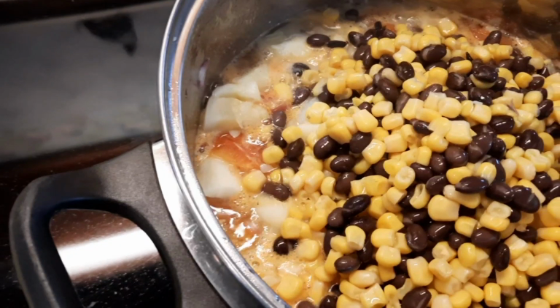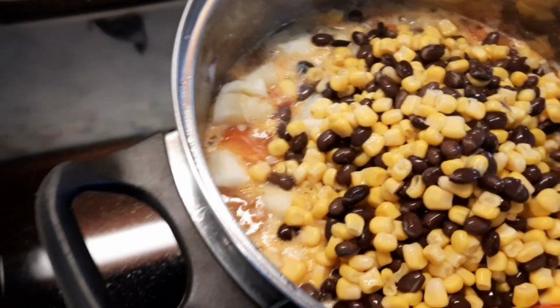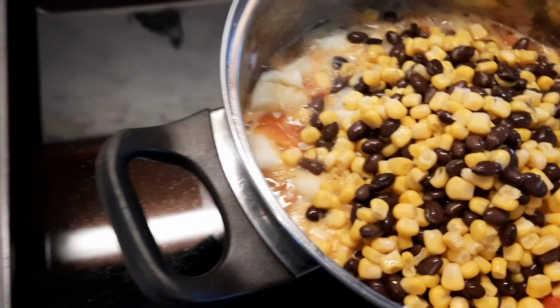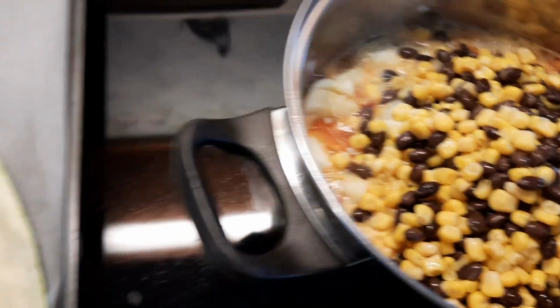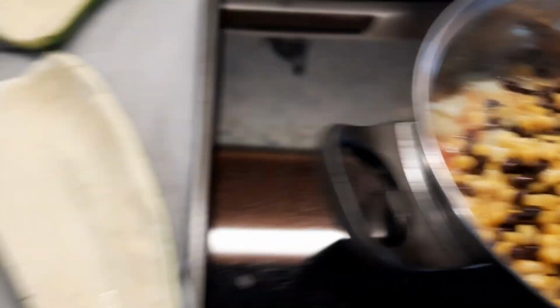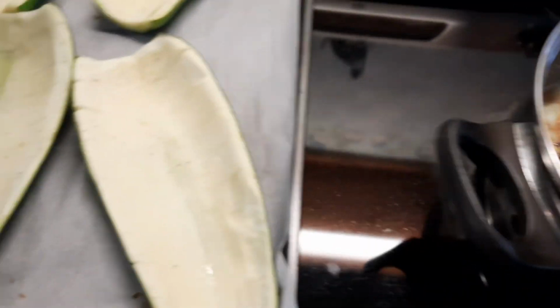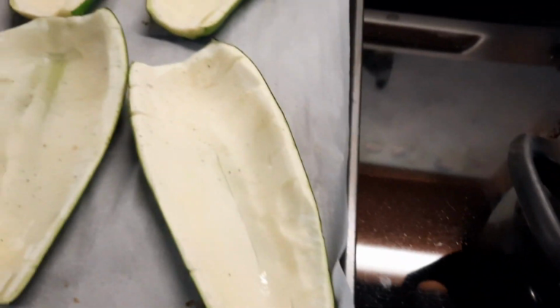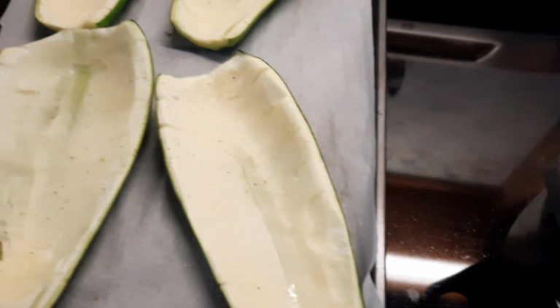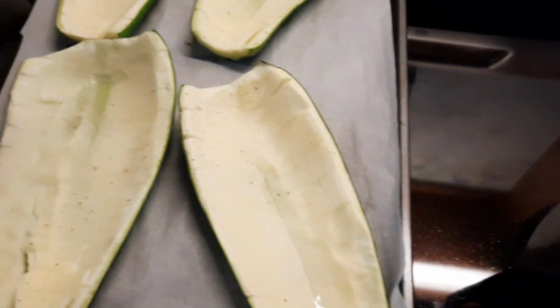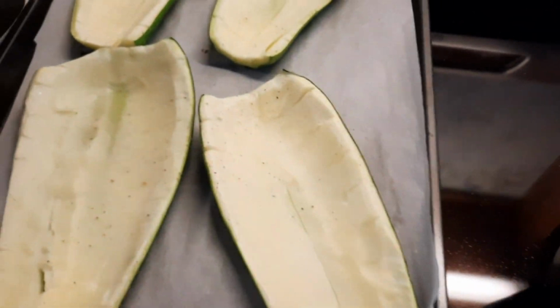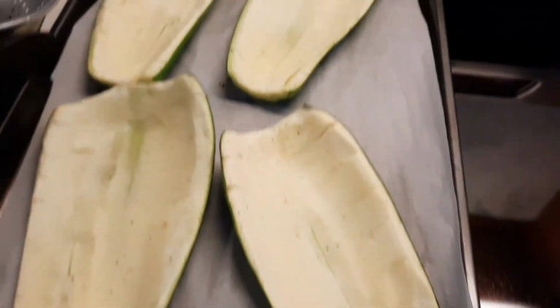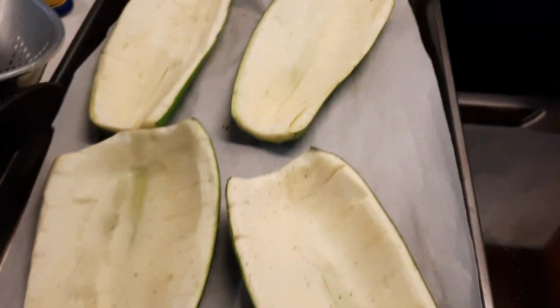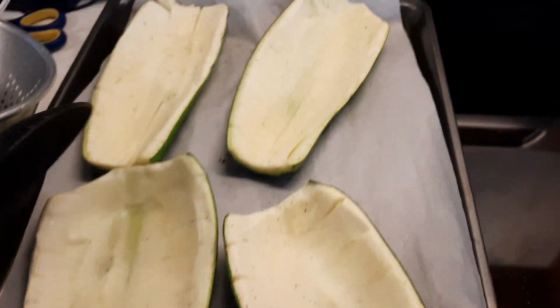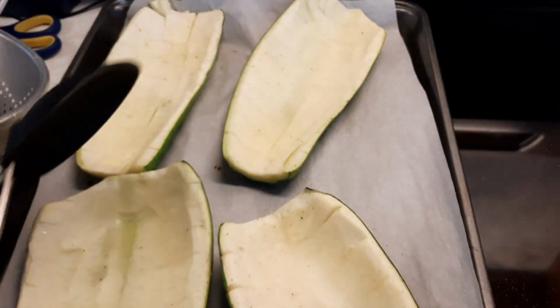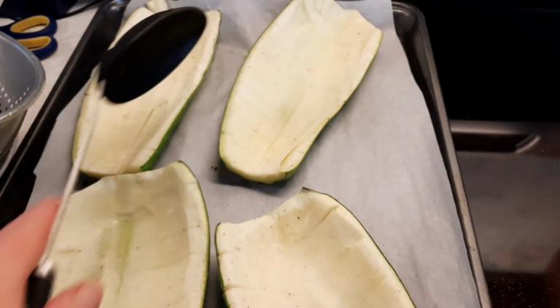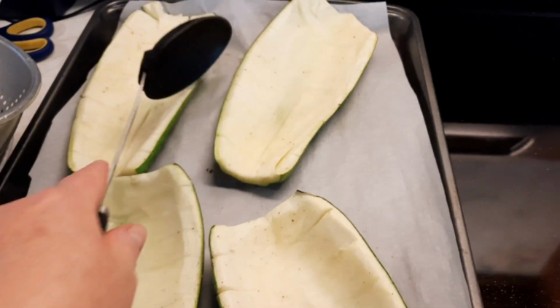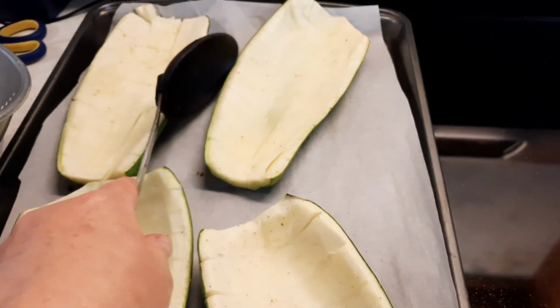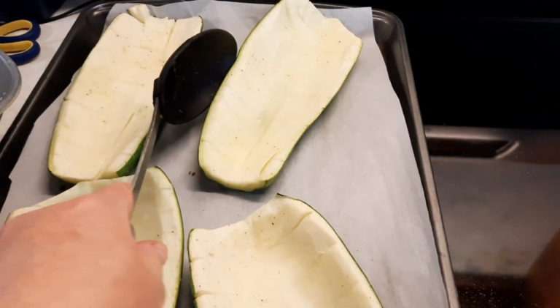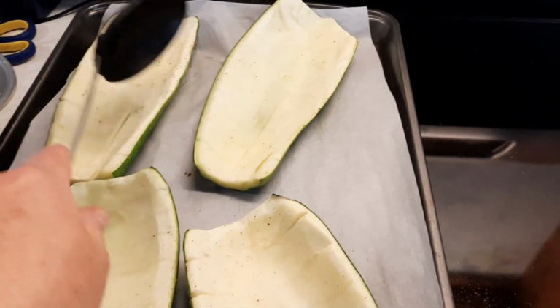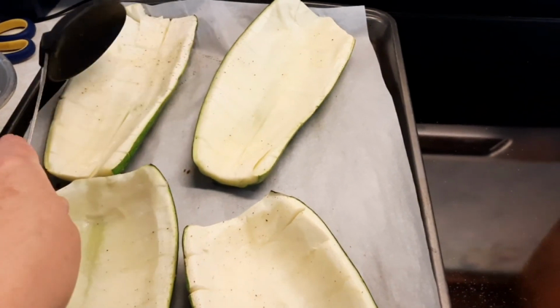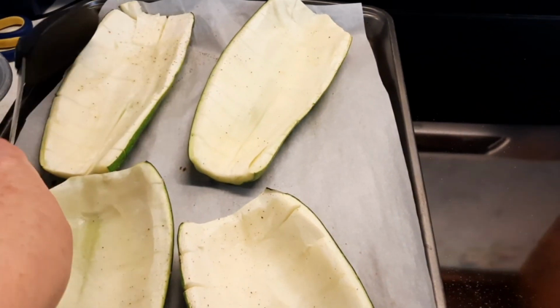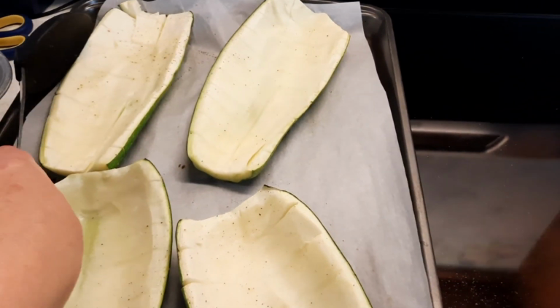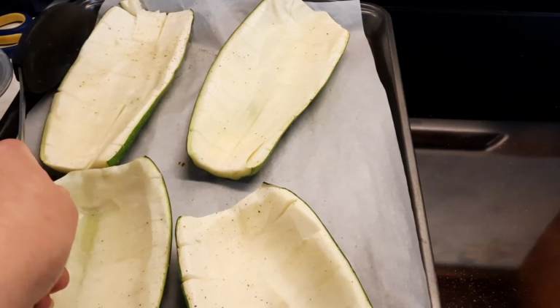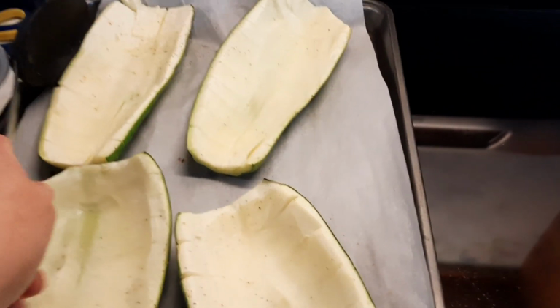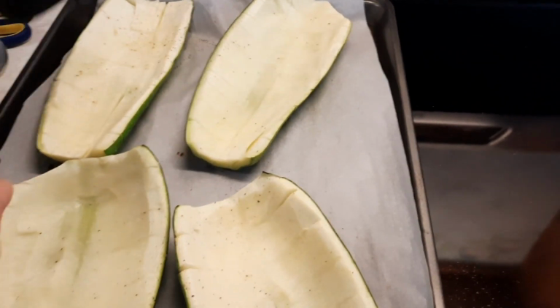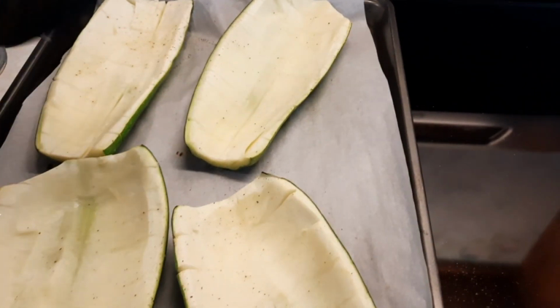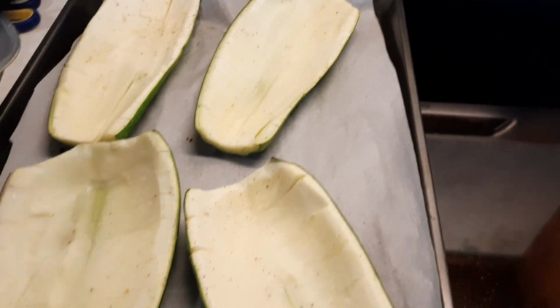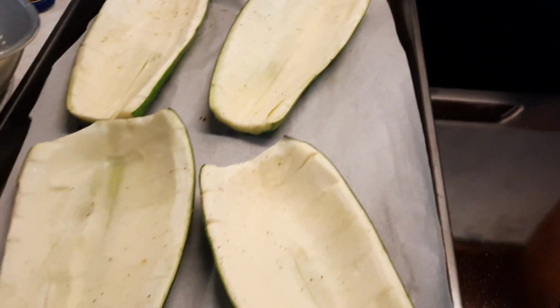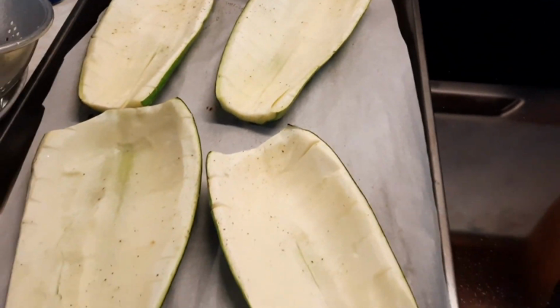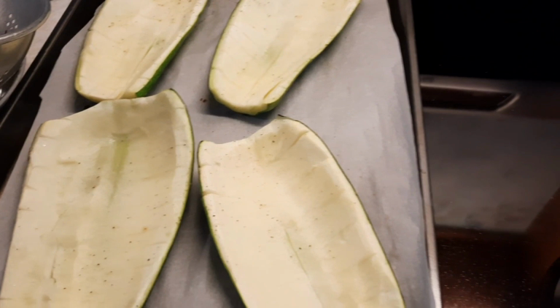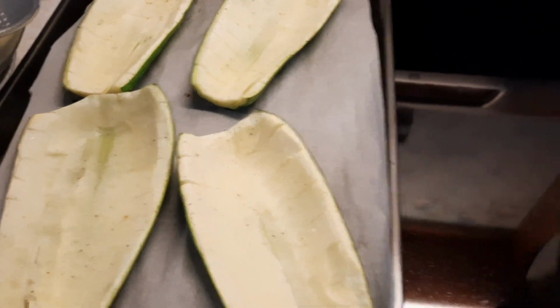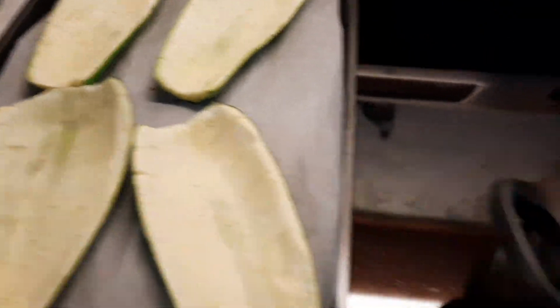The zucchini shells came out of the oven — they were only in there 10 minutes baking.